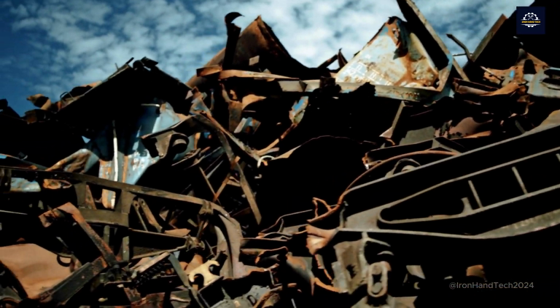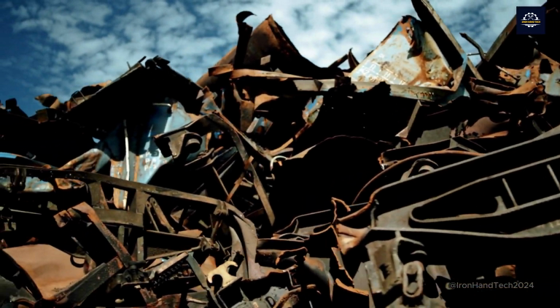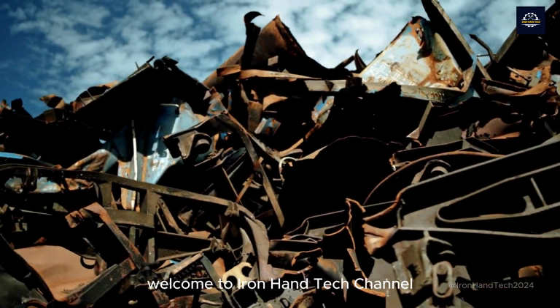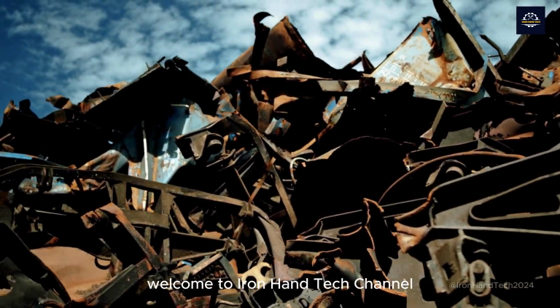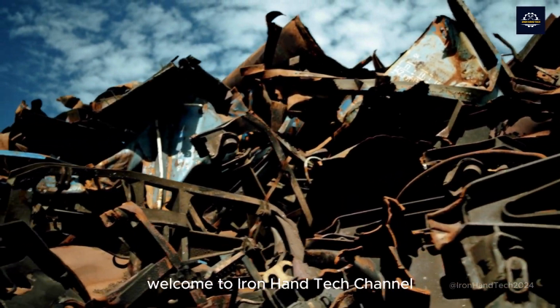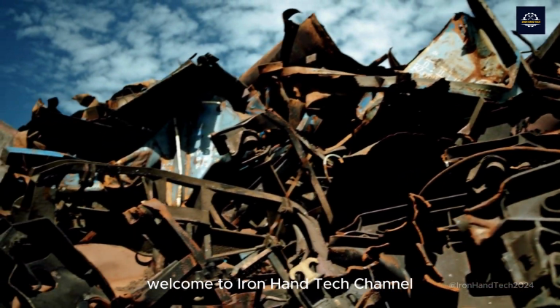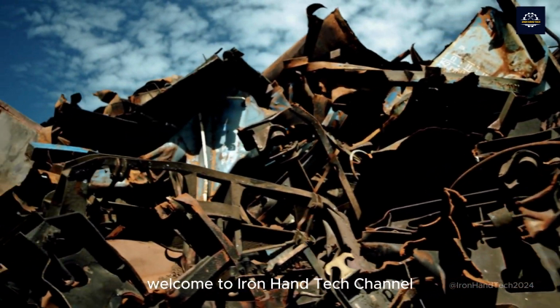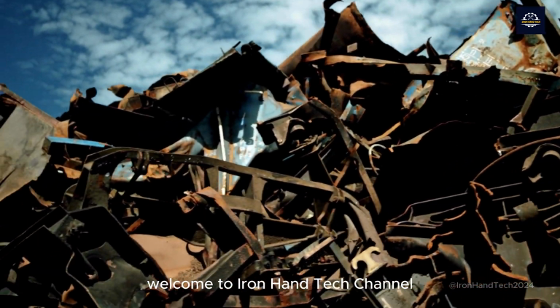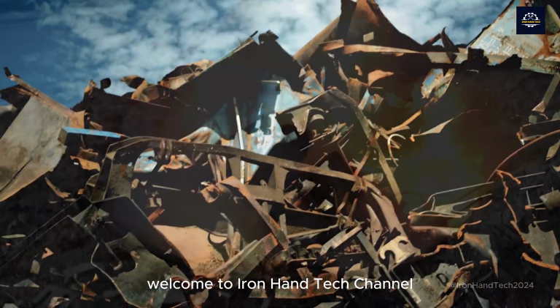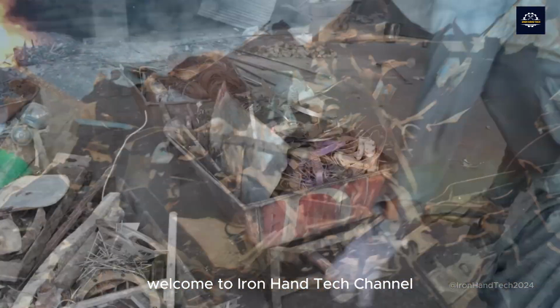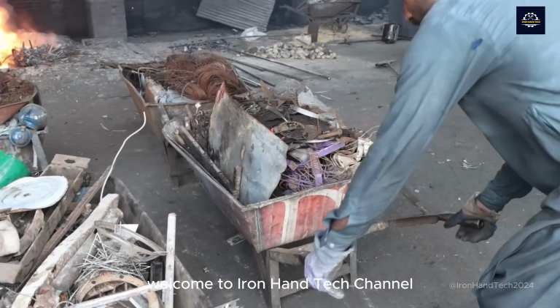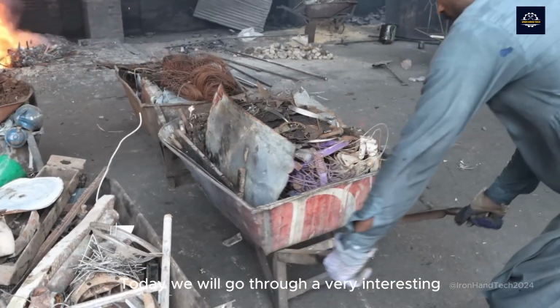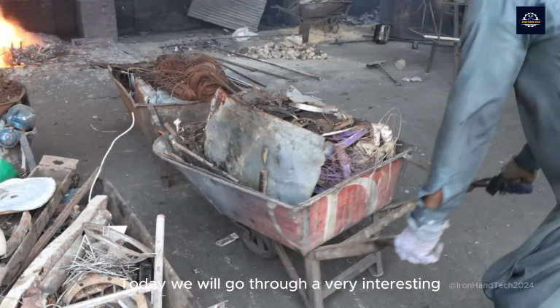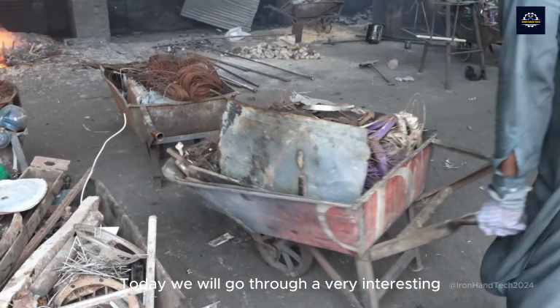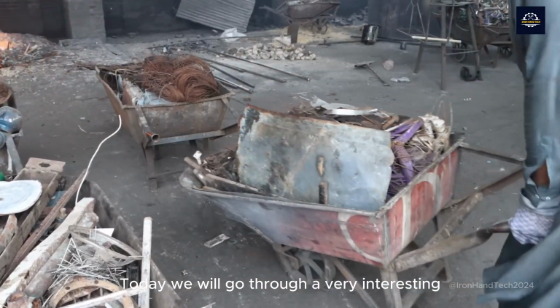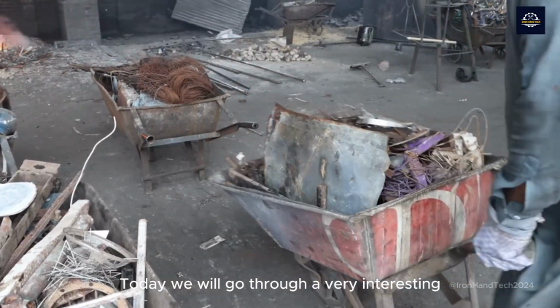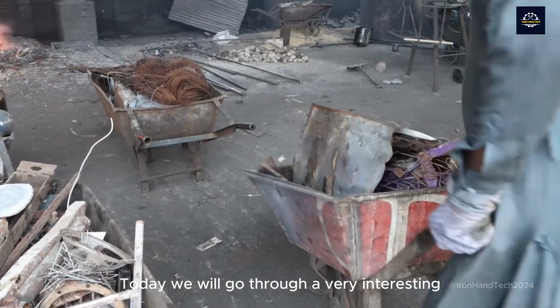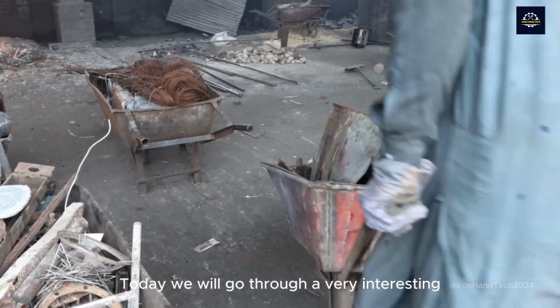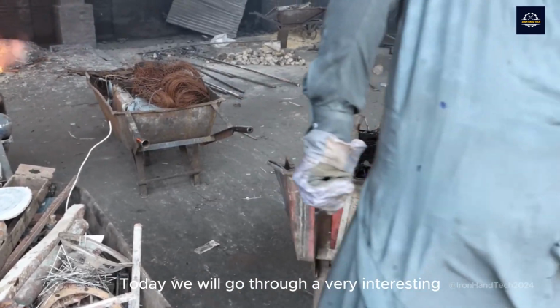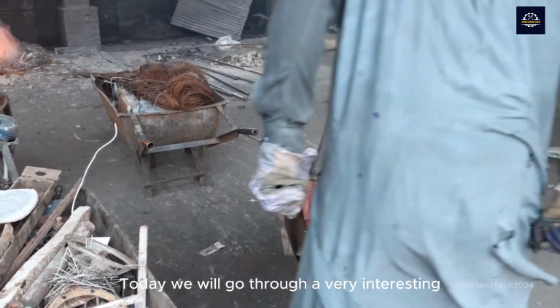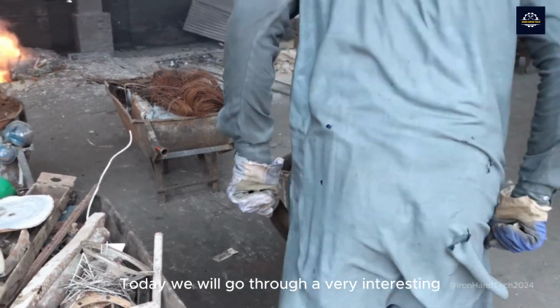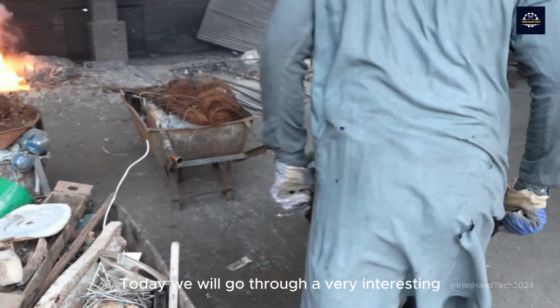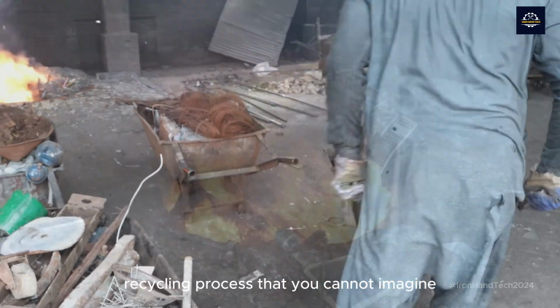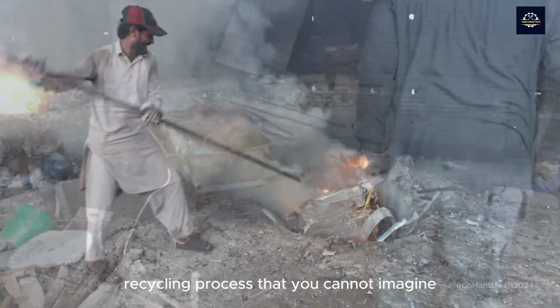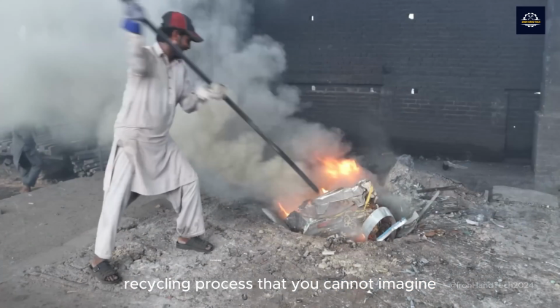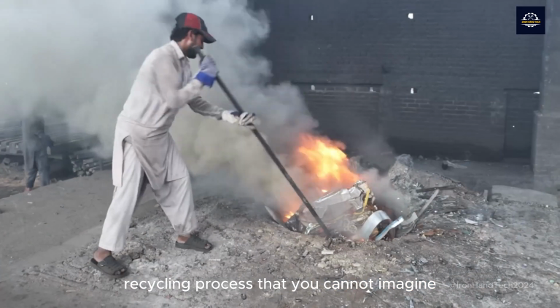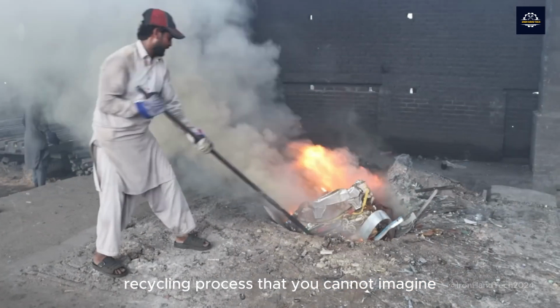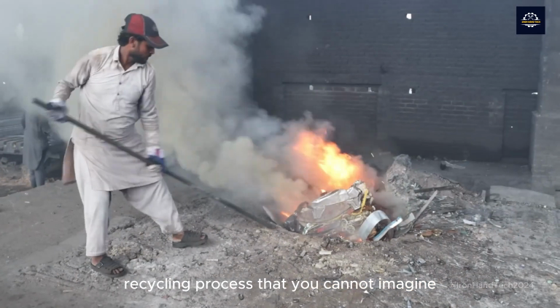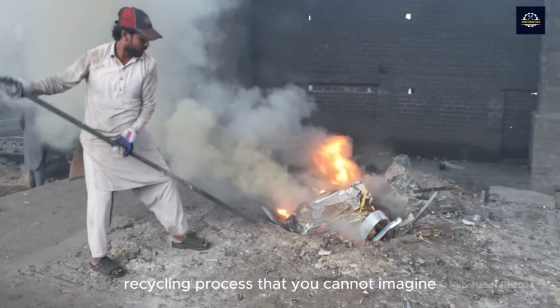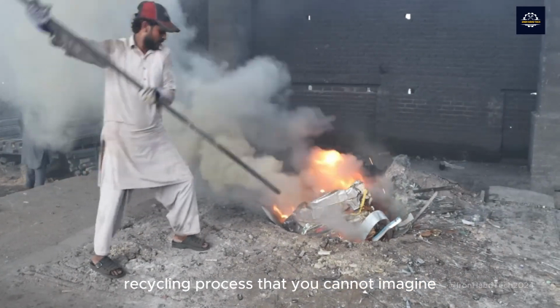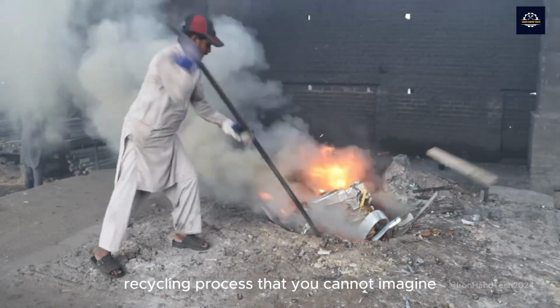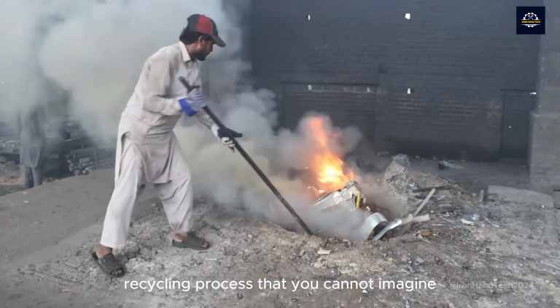Welcome to Iron Hand Tech Channel. Today we will go through a very interesting recycling process that you cannot imagine.